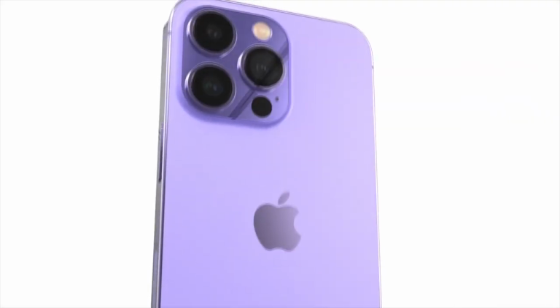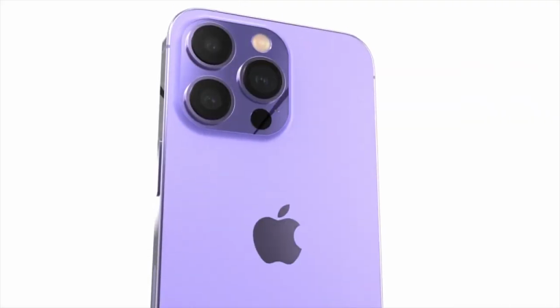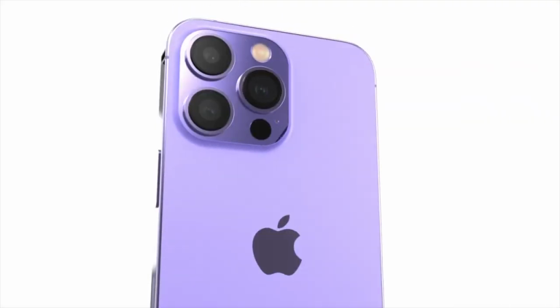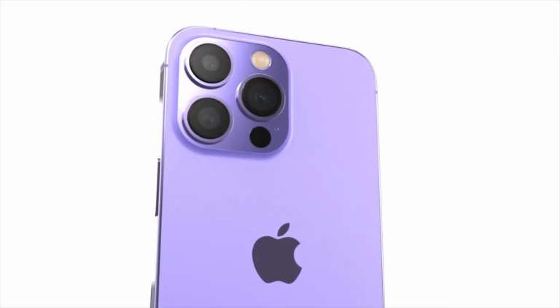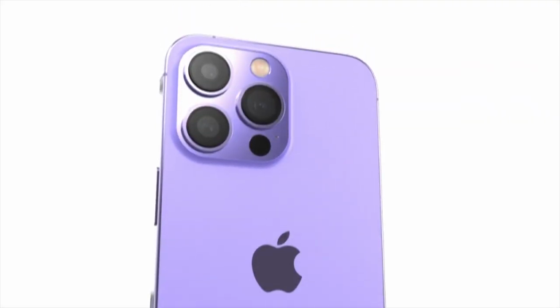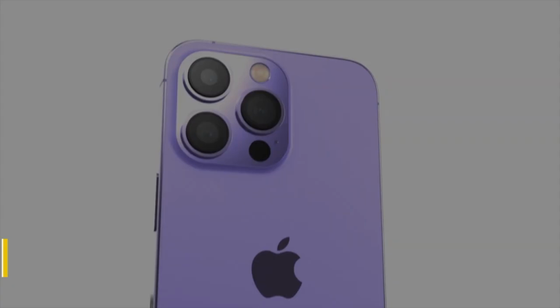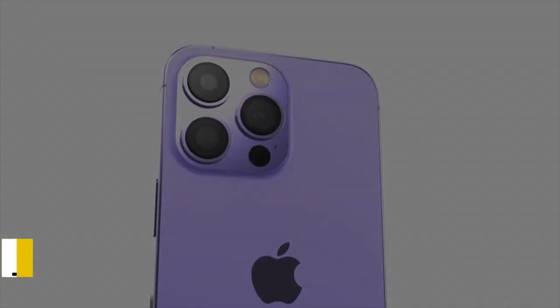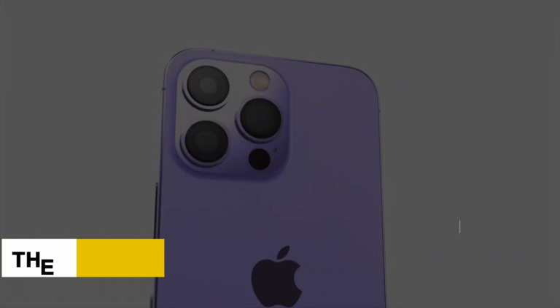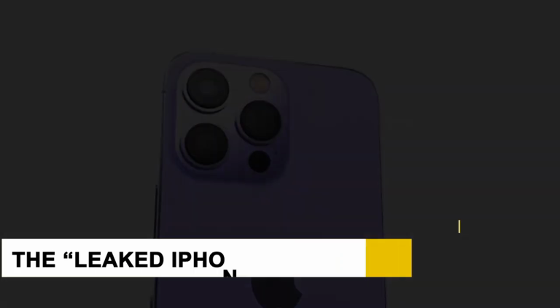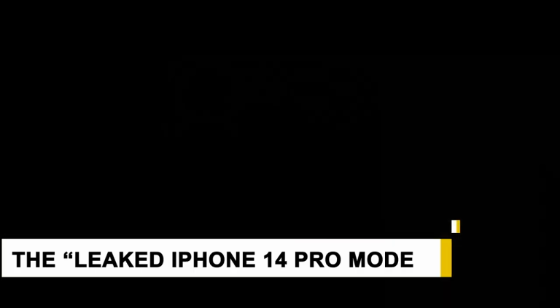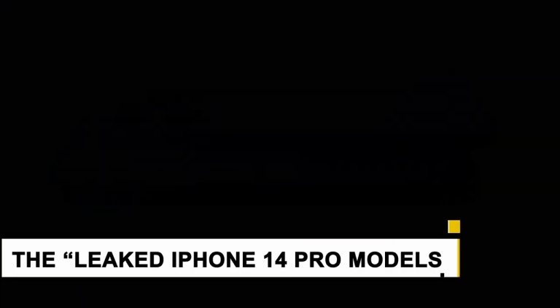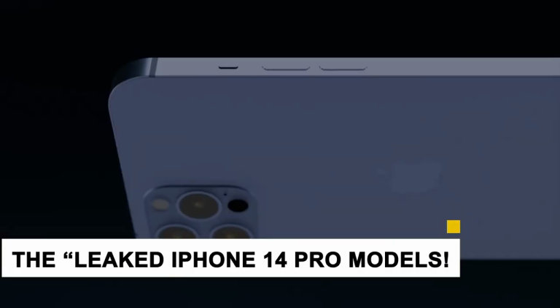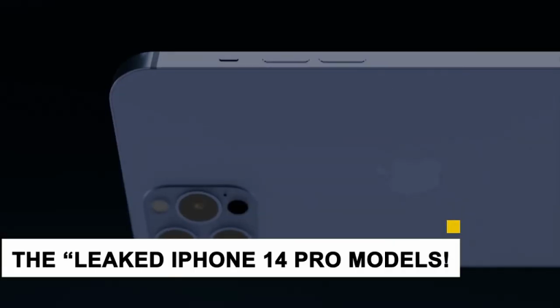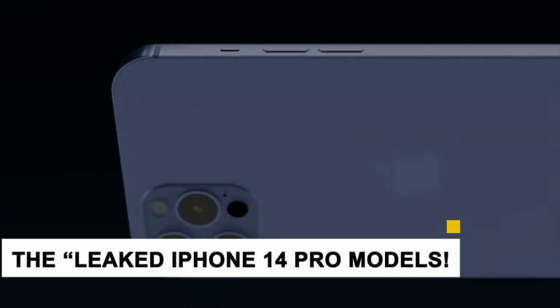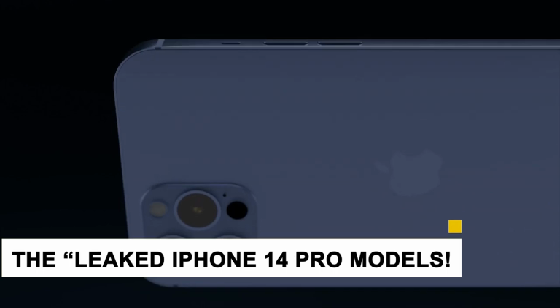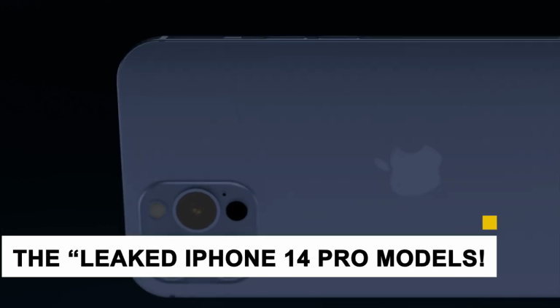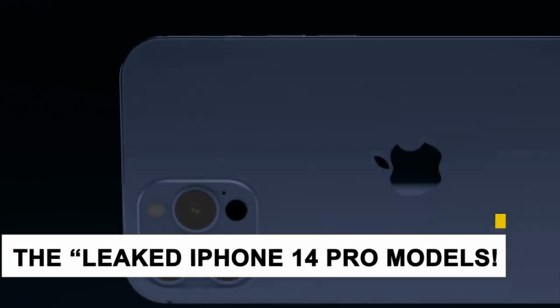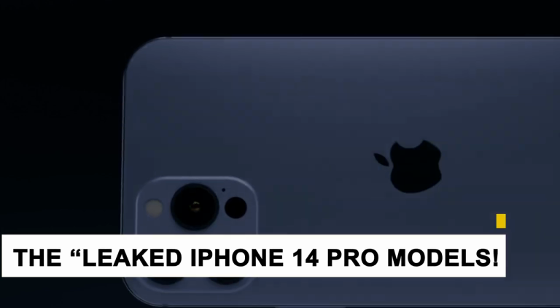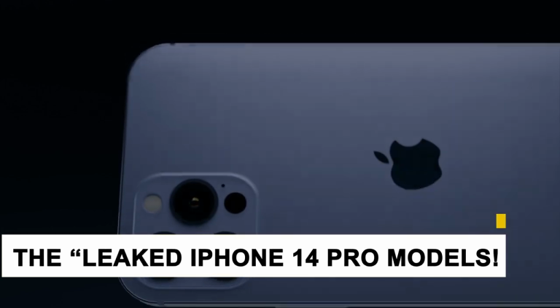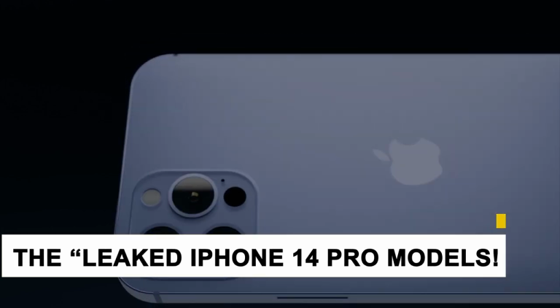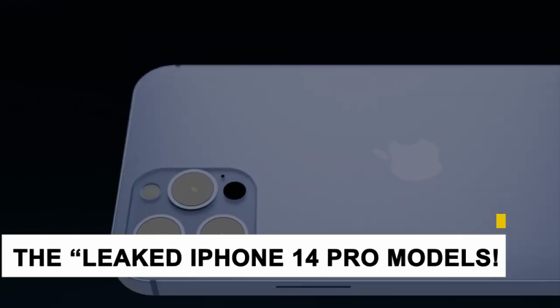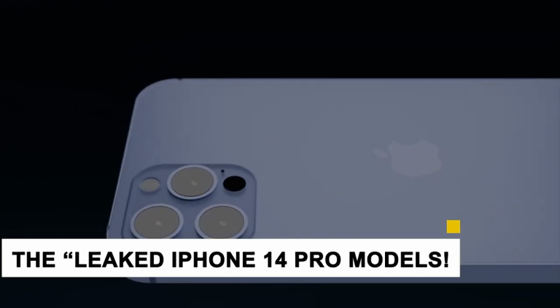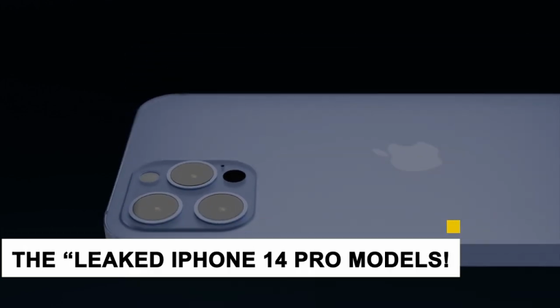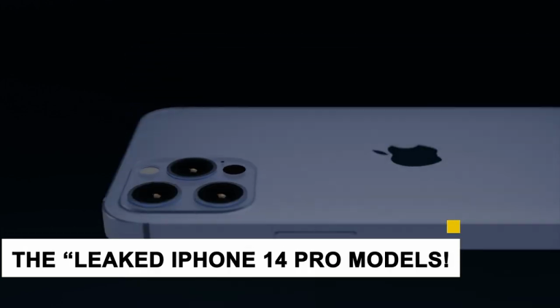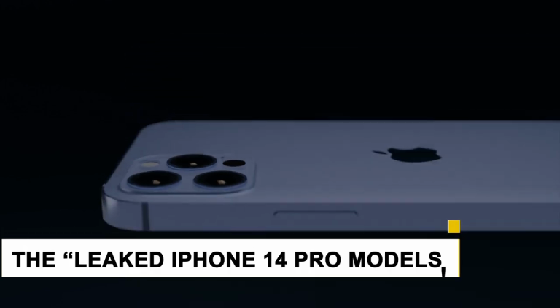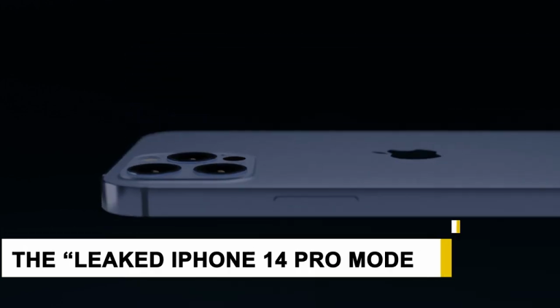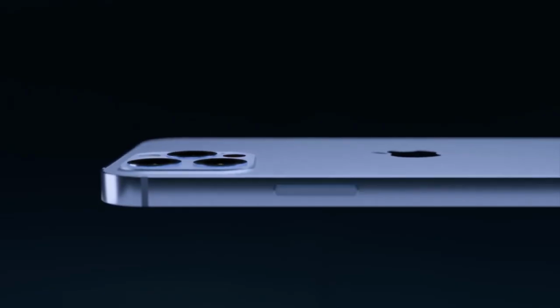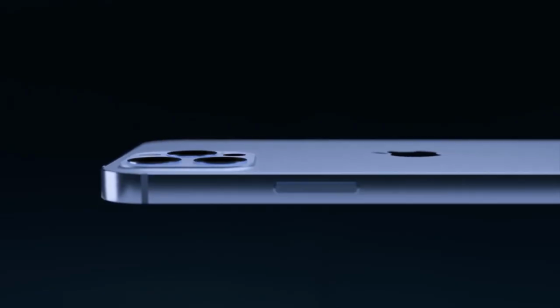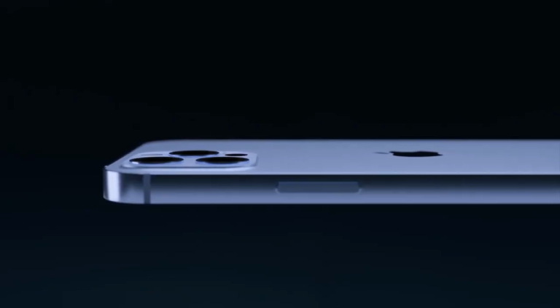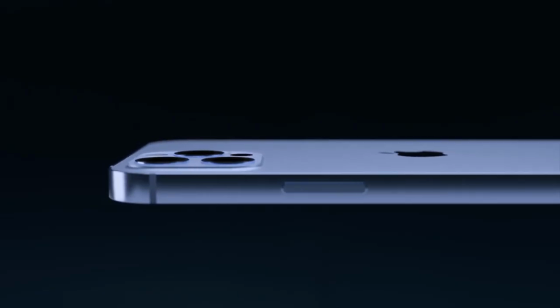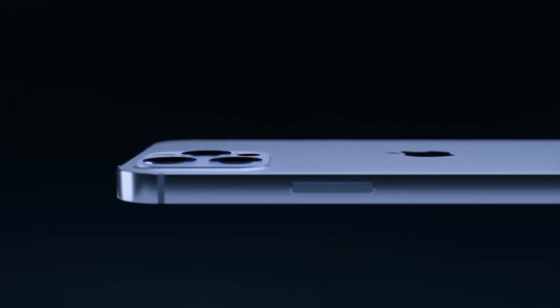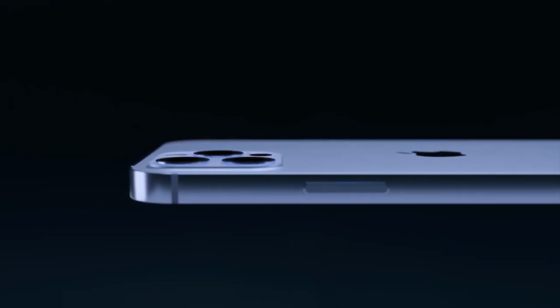In this video, we're going to show you the leaked iPhone 14 Pro models, quality features, and release date. Watch until the end to get all the details.